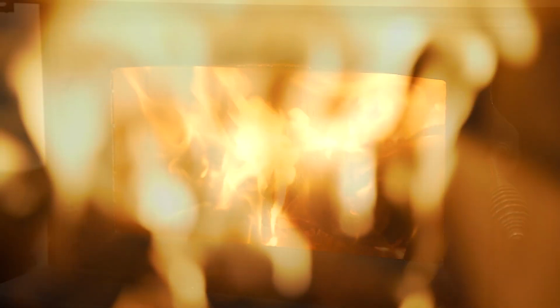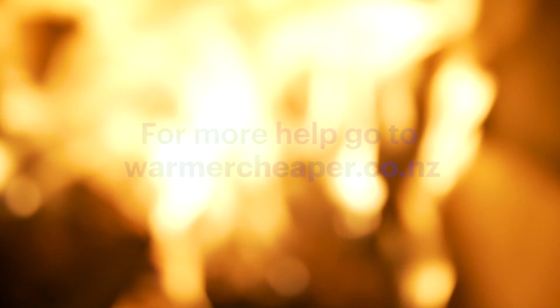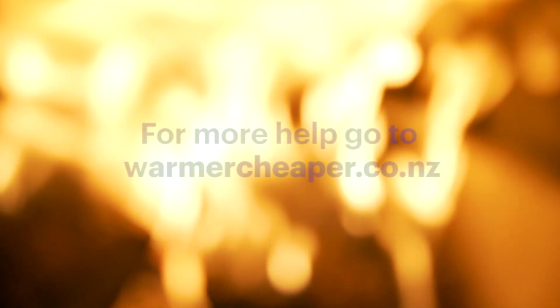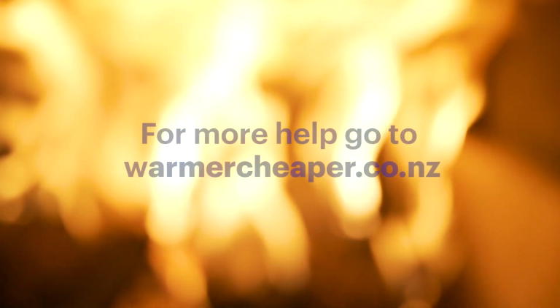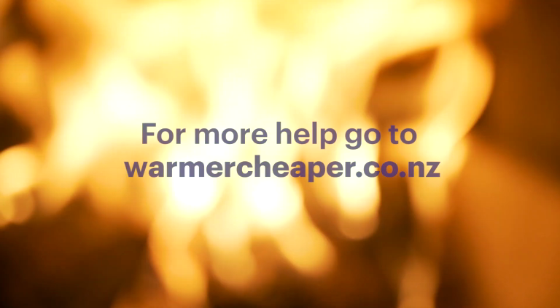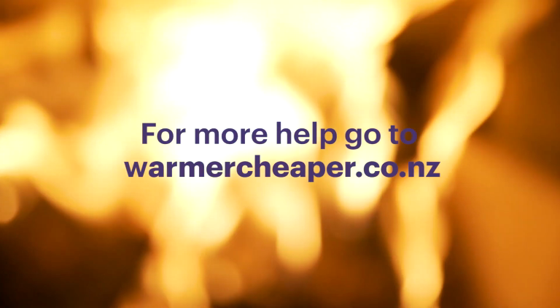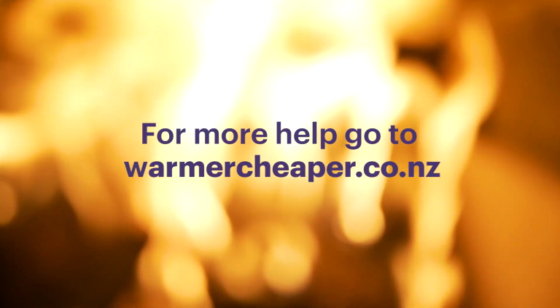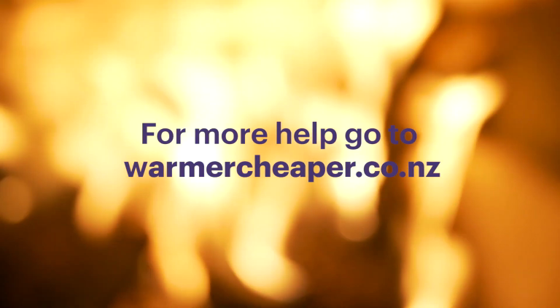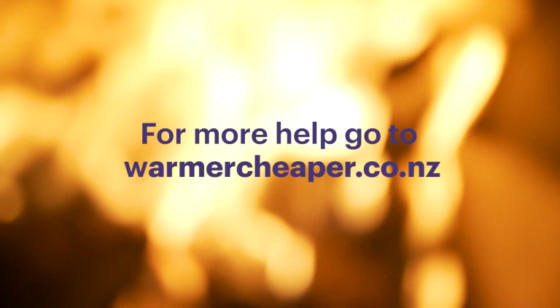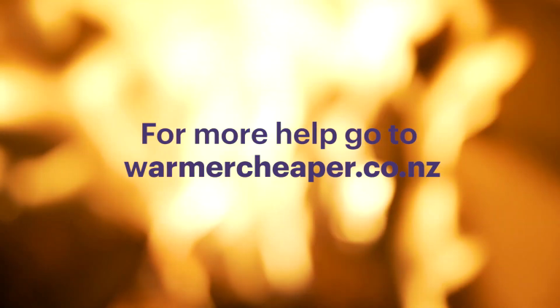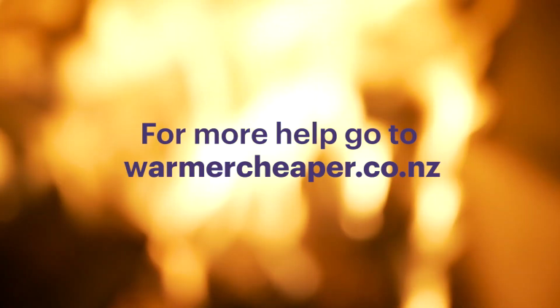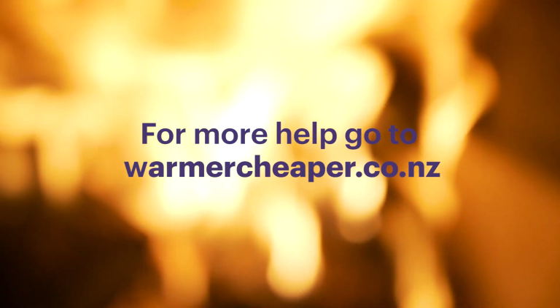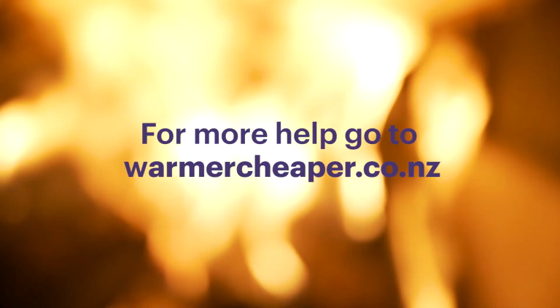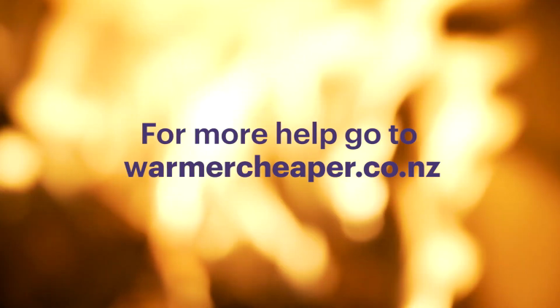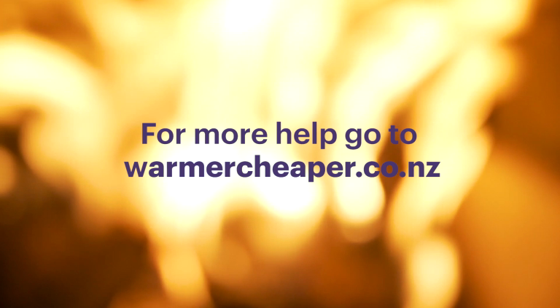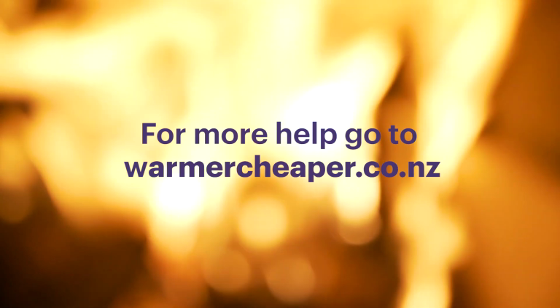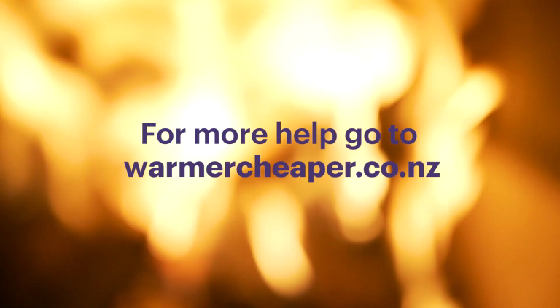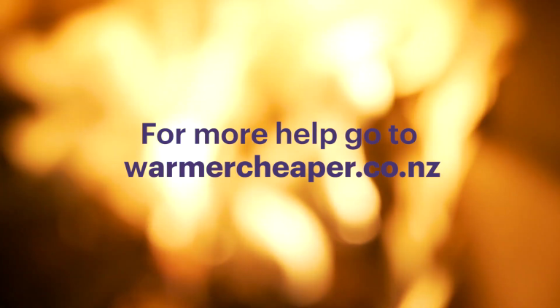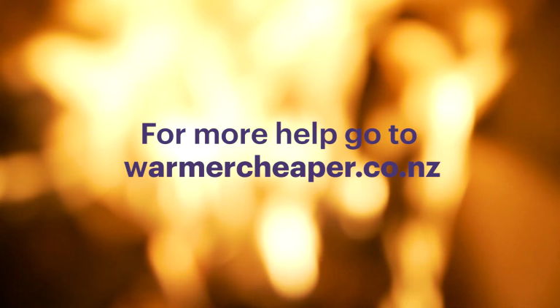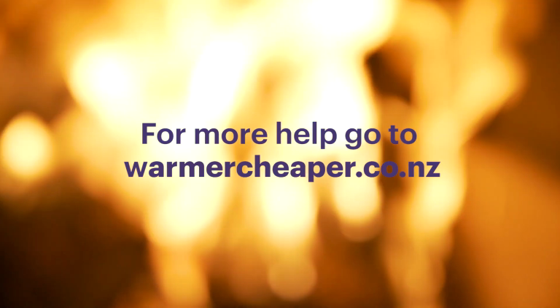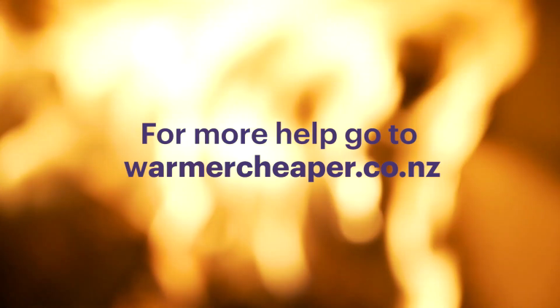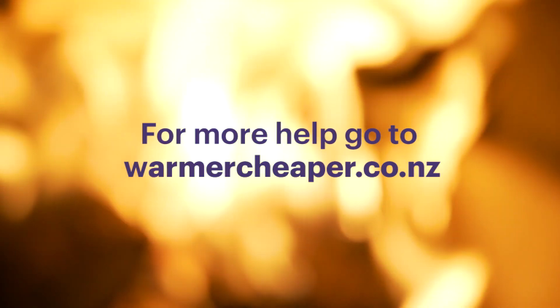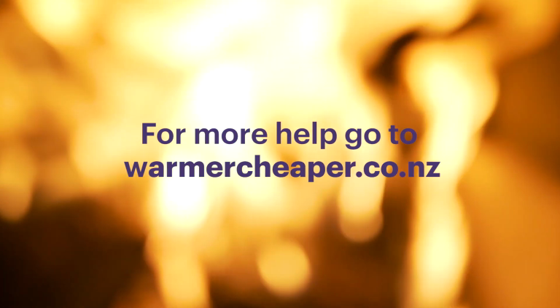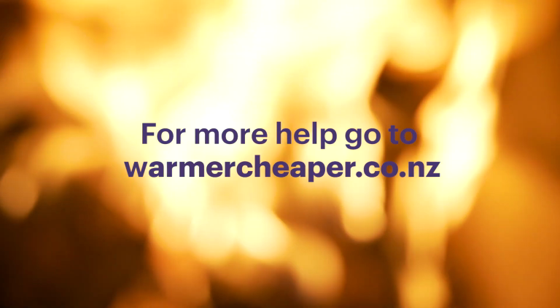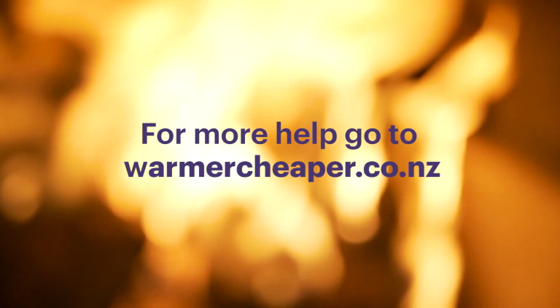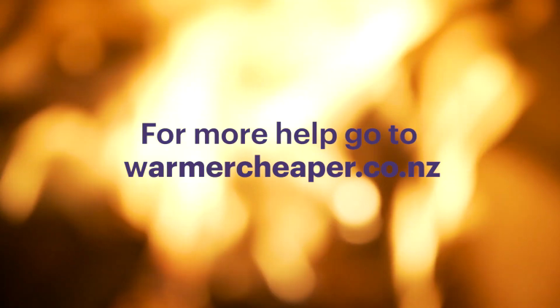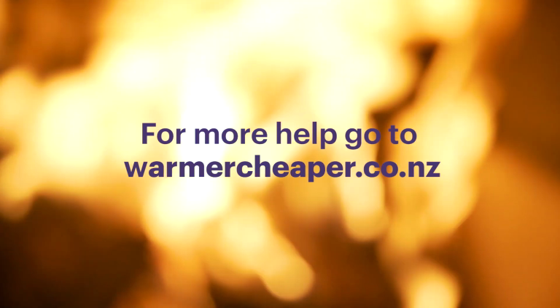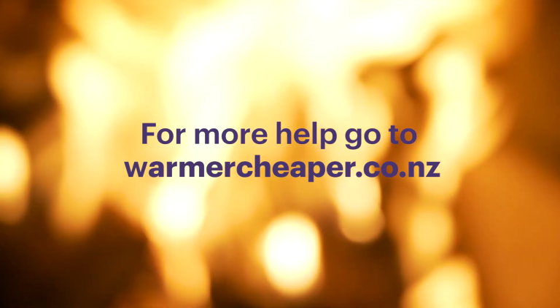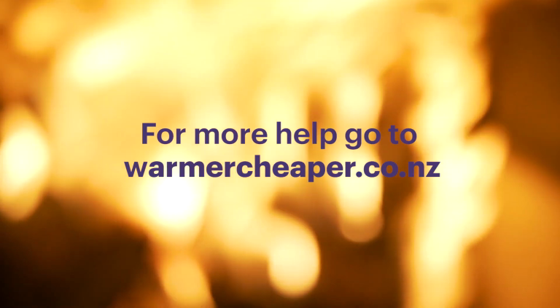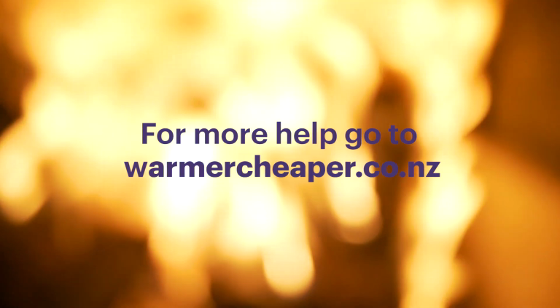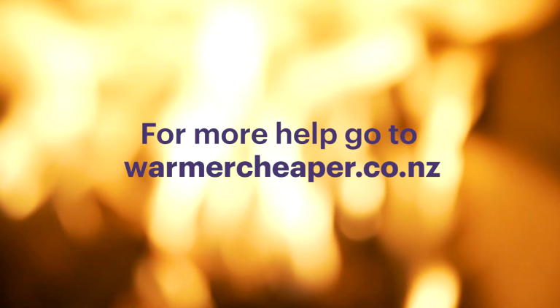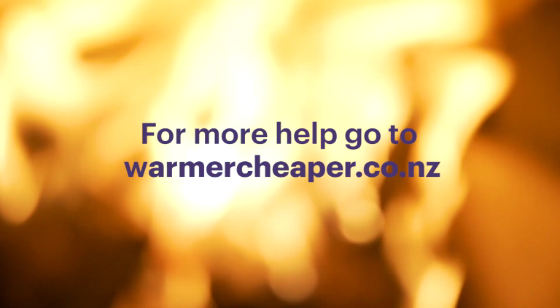For more help and to check your burning technique, go to warmercheaper.co.nz.